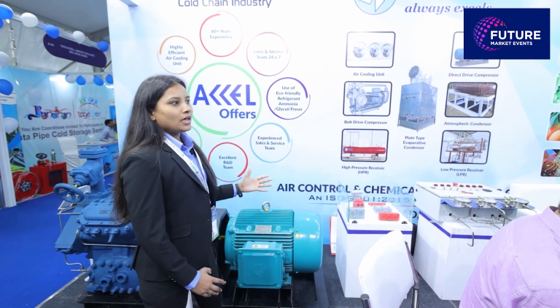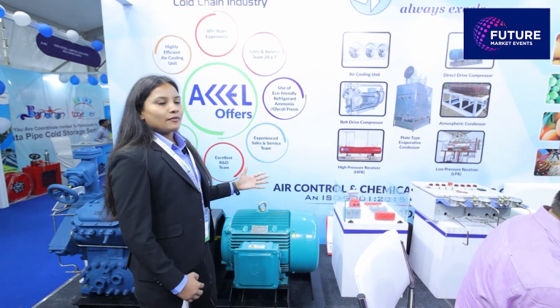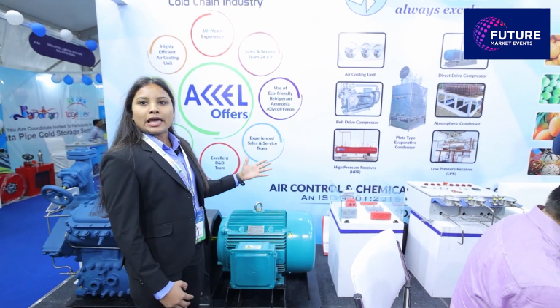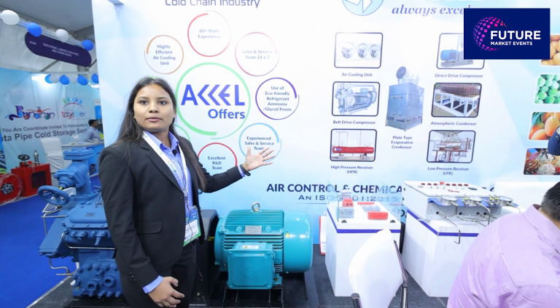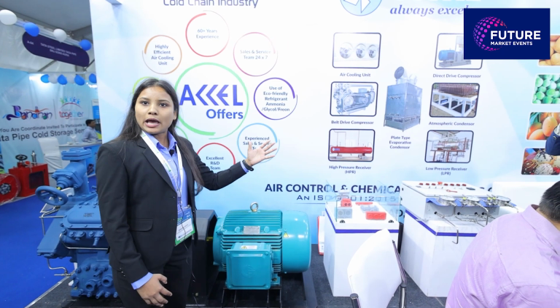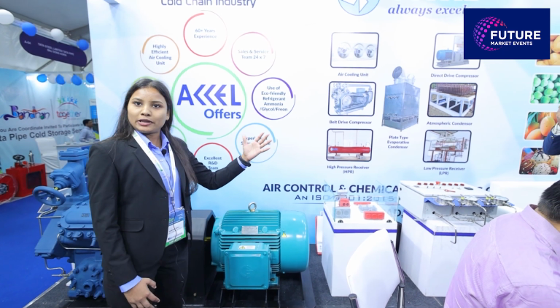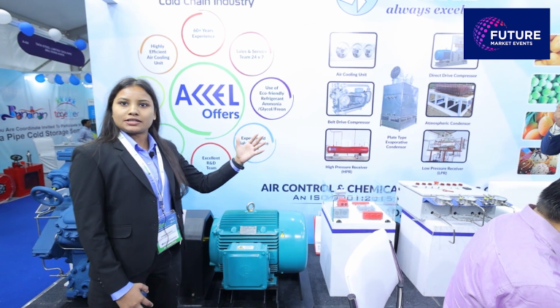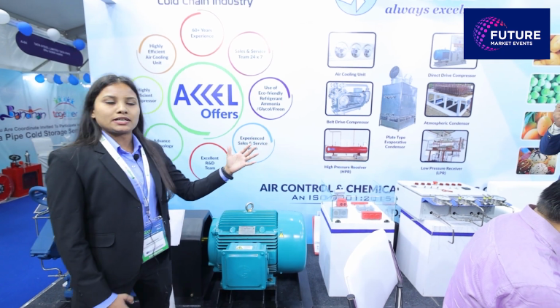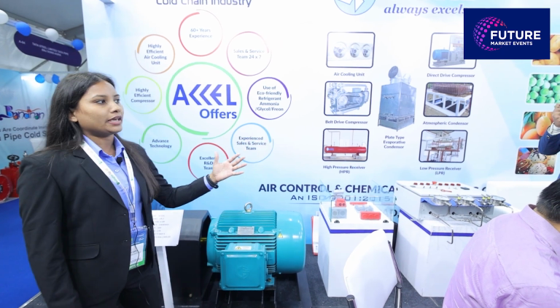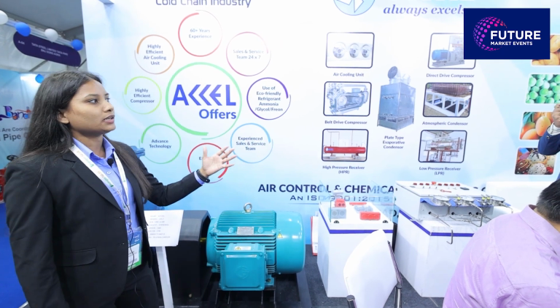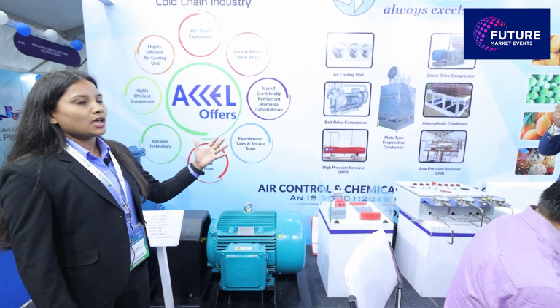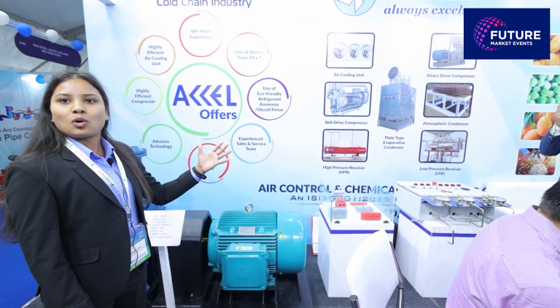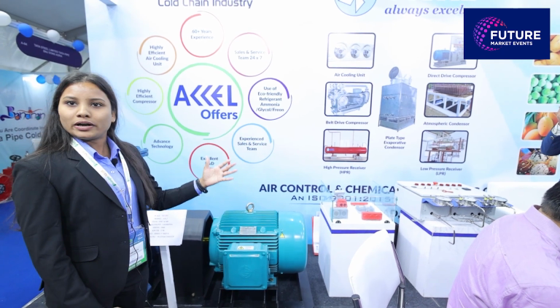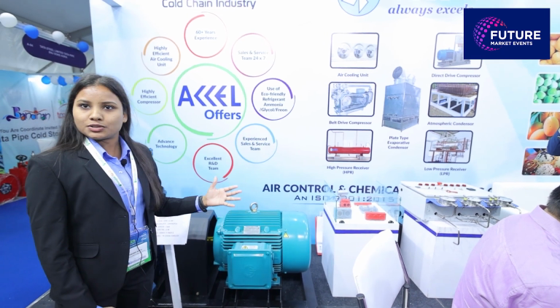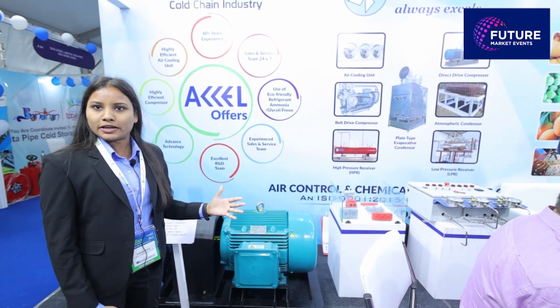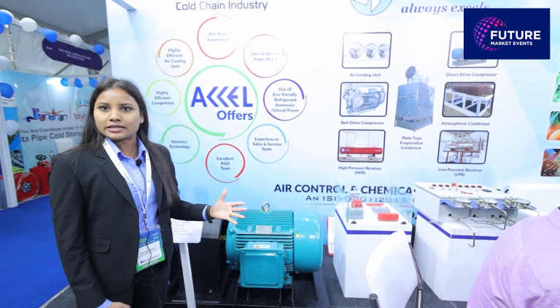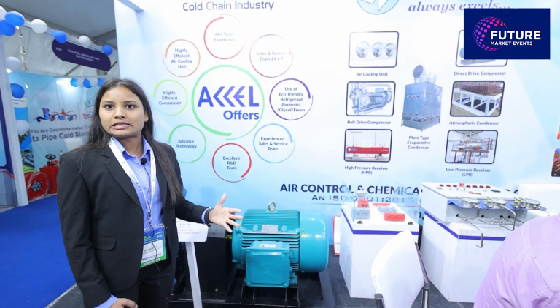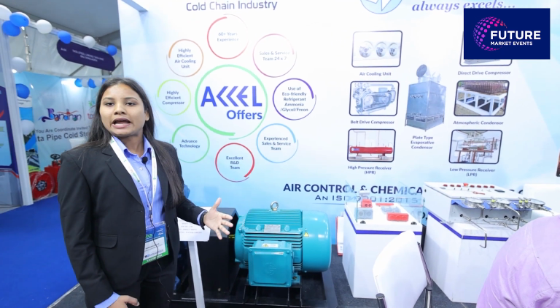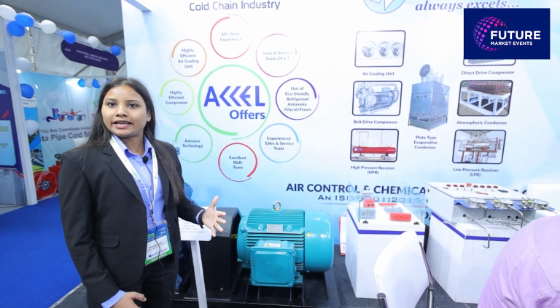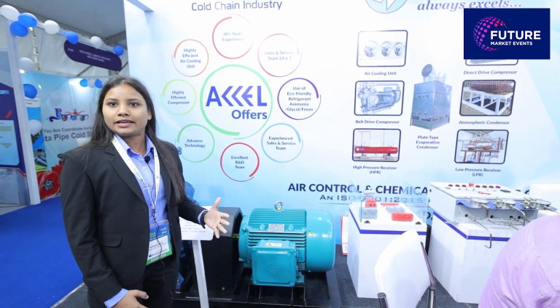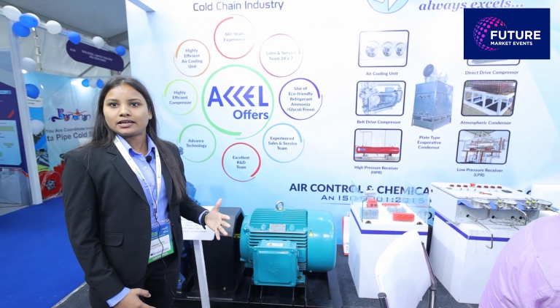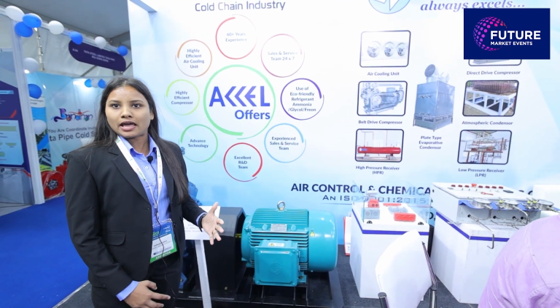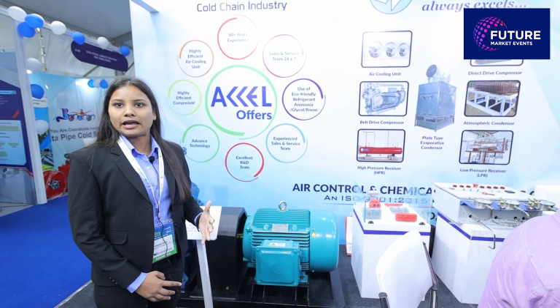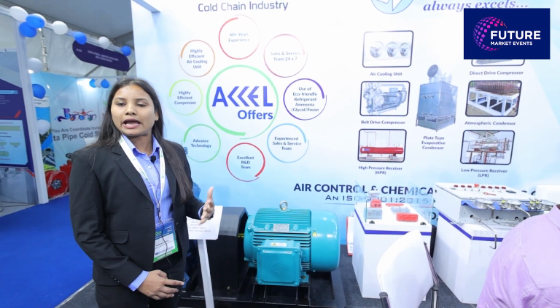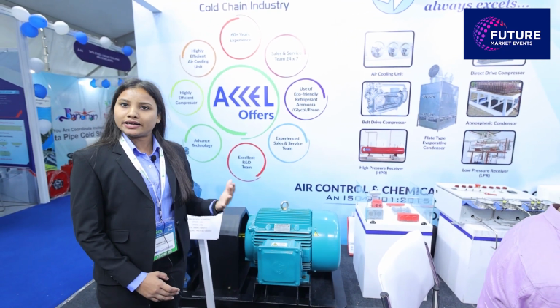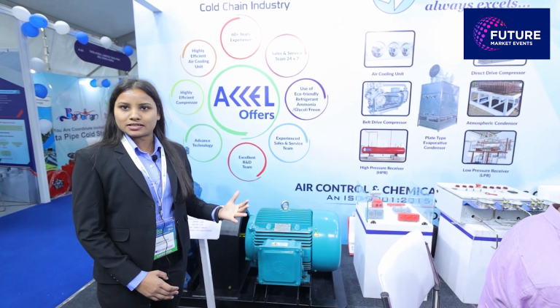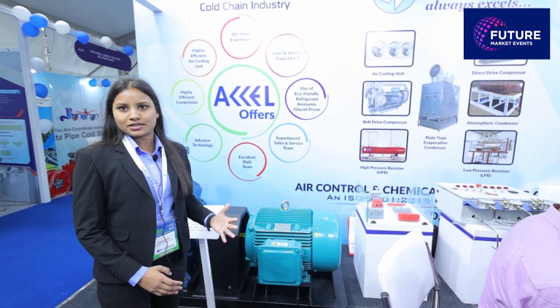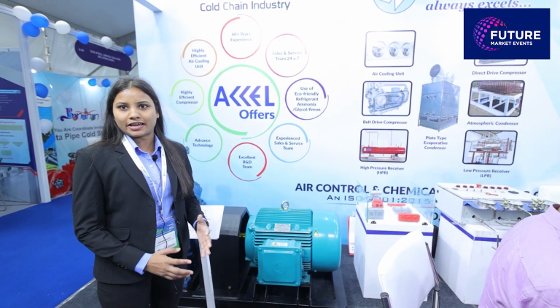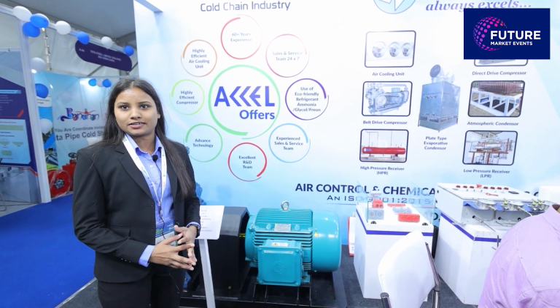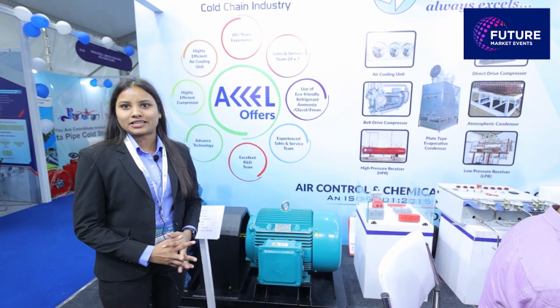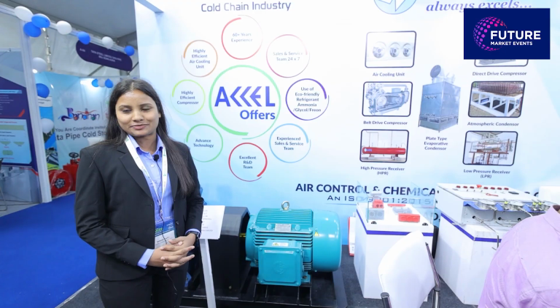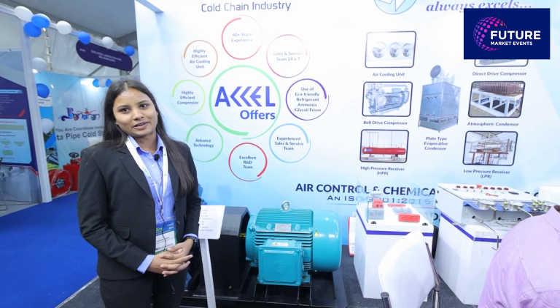We have applications in cold storage, dairy, and industrial sectors as well.